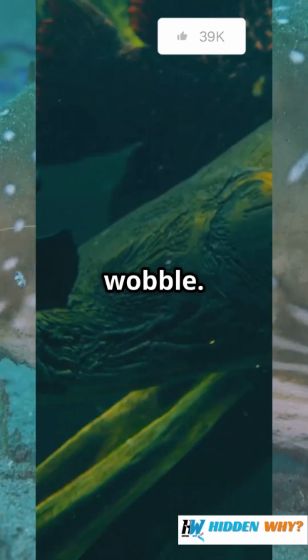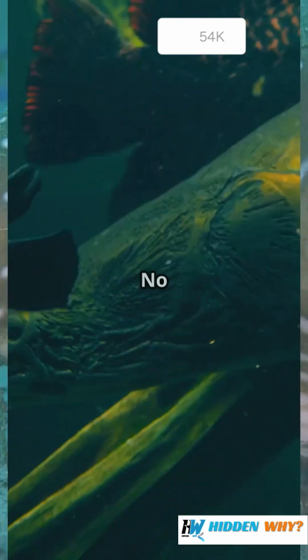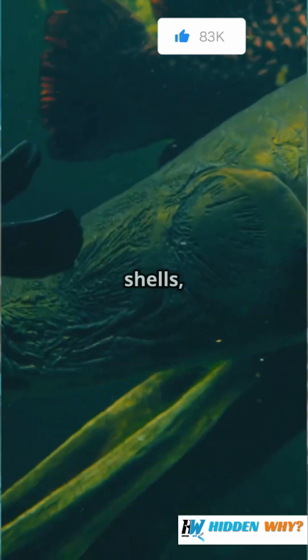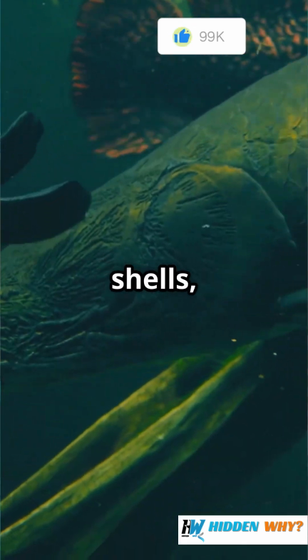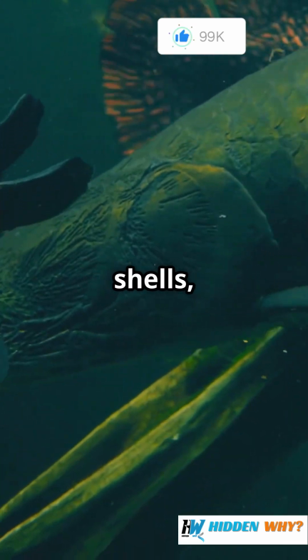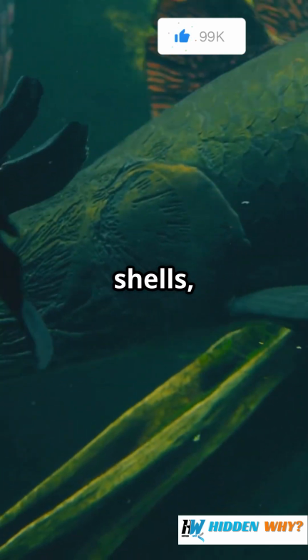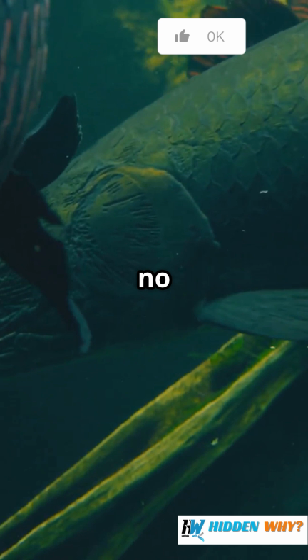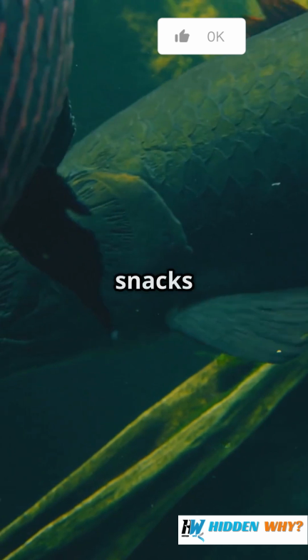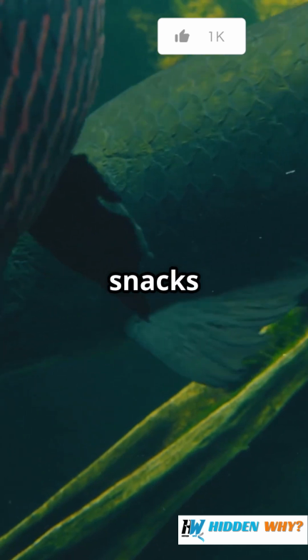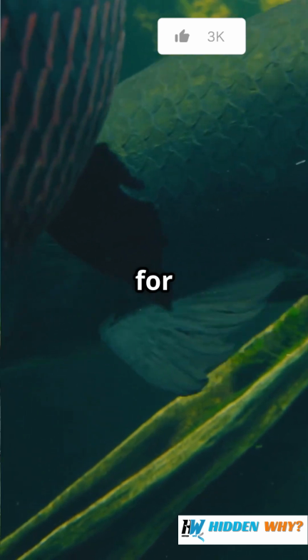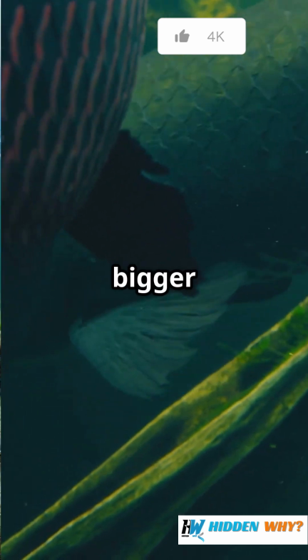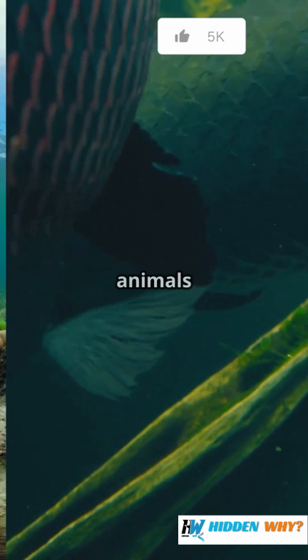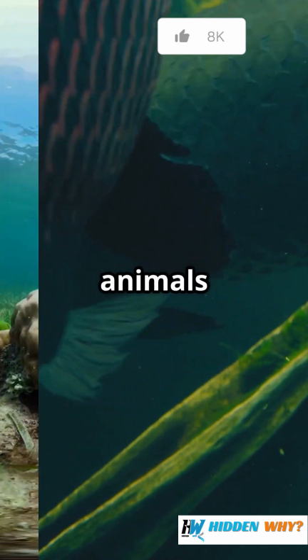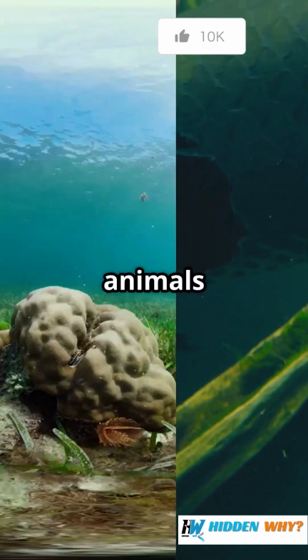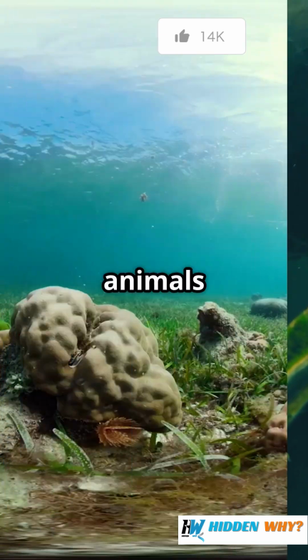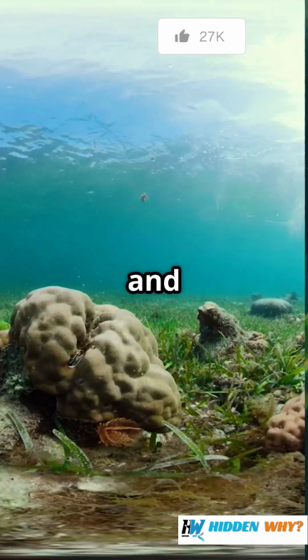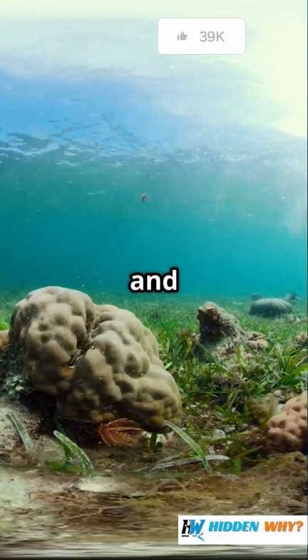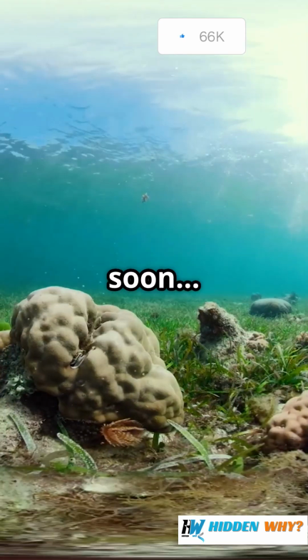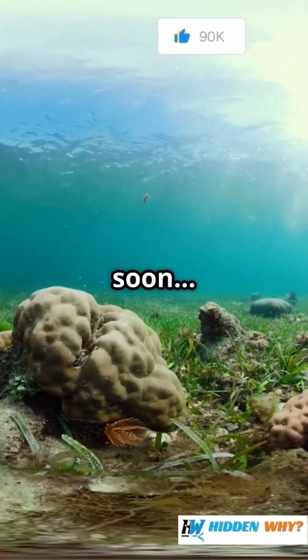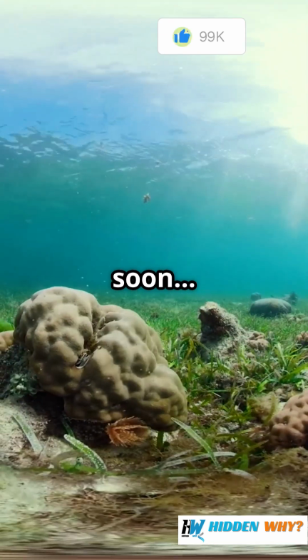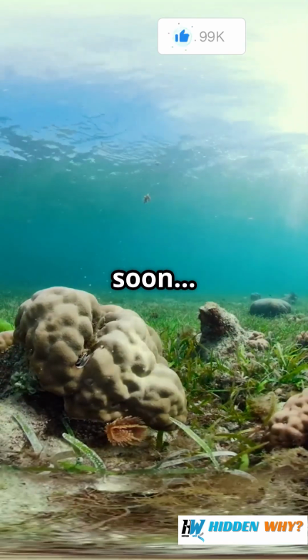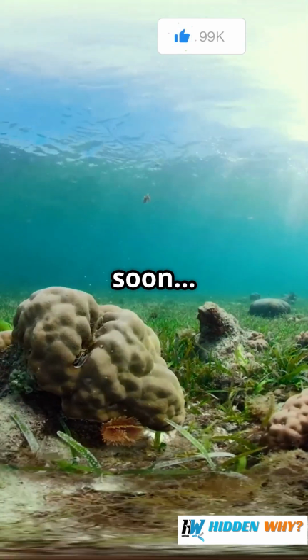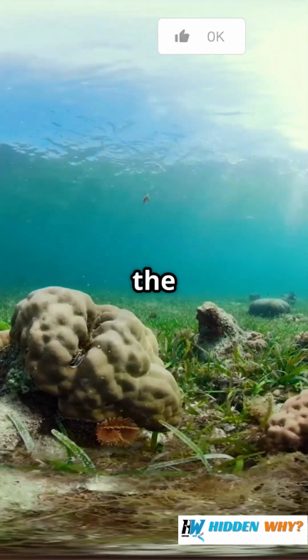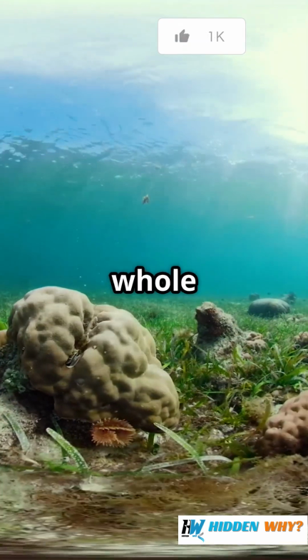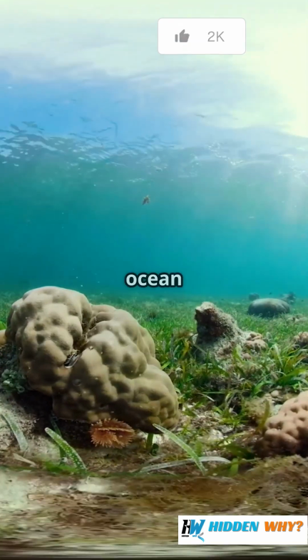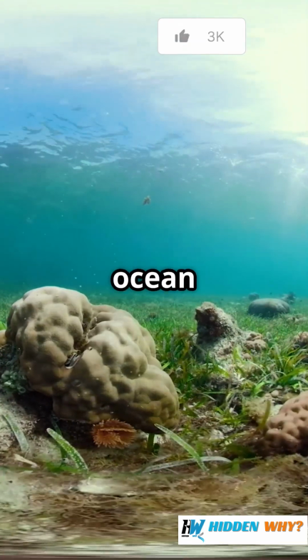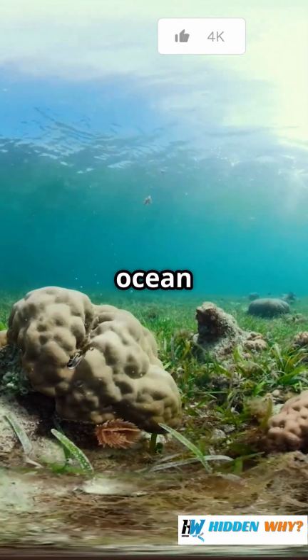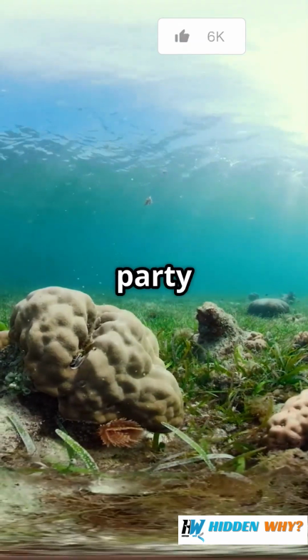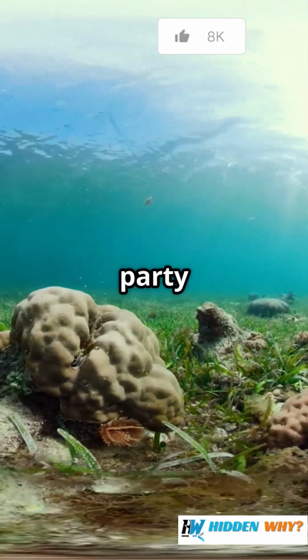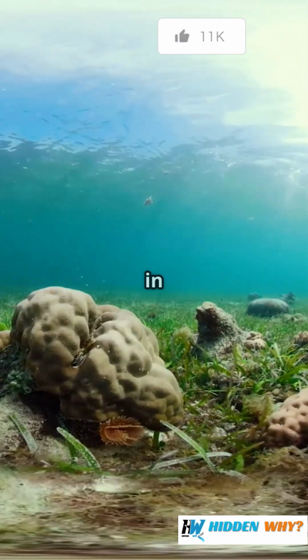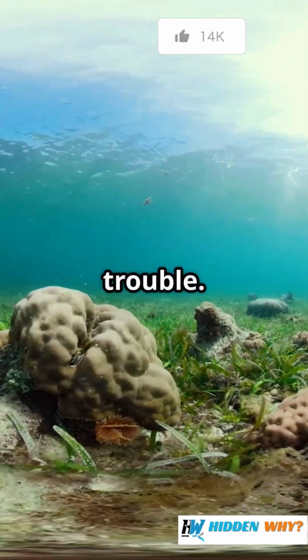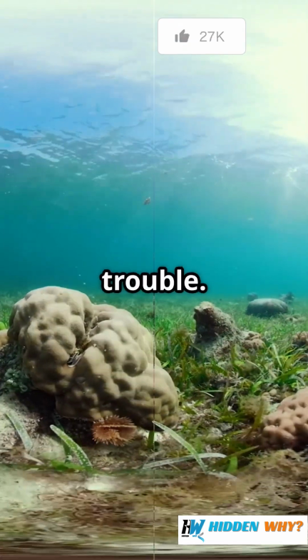No shells, no snacks for bigger animals. And soon, the whole ocean party is in trouble.